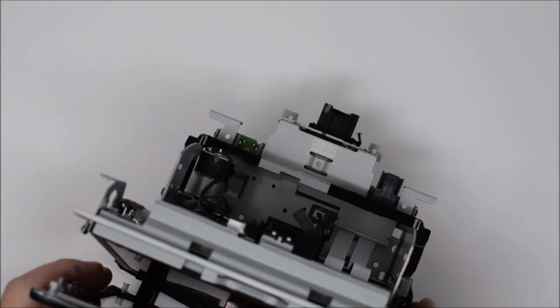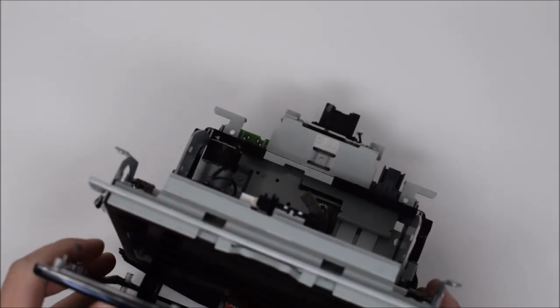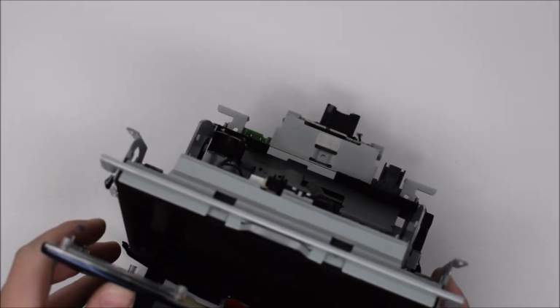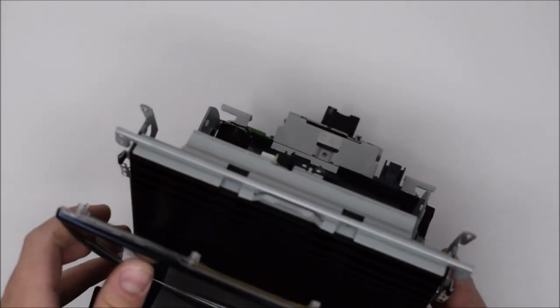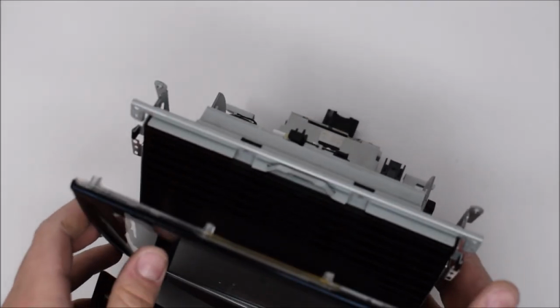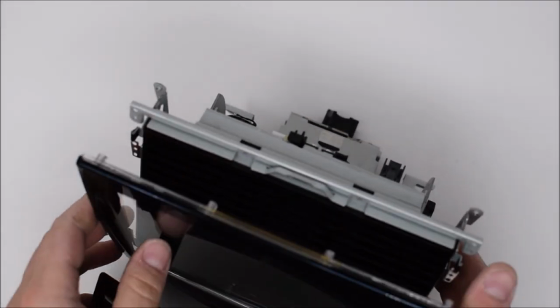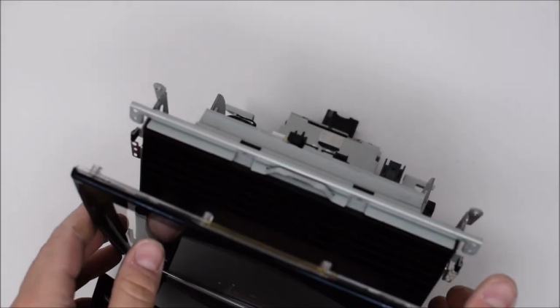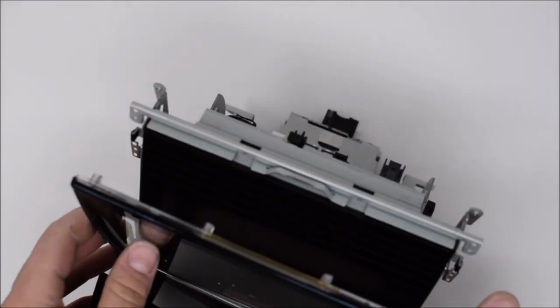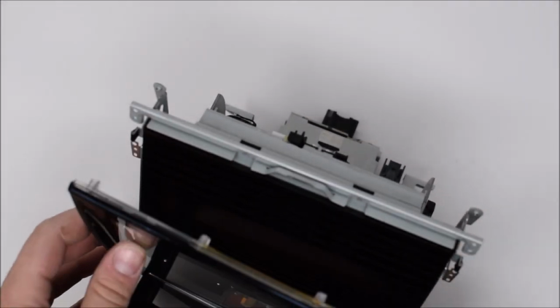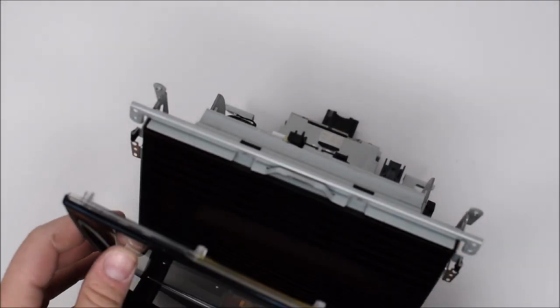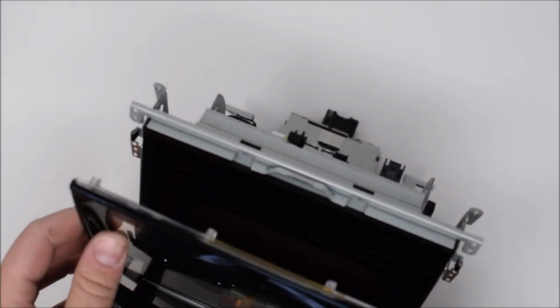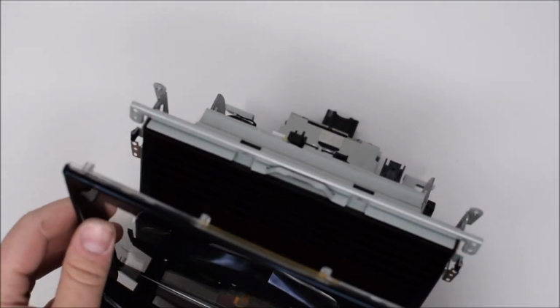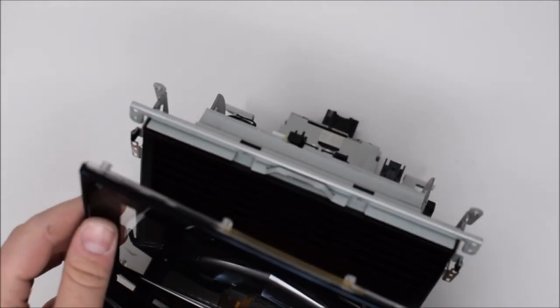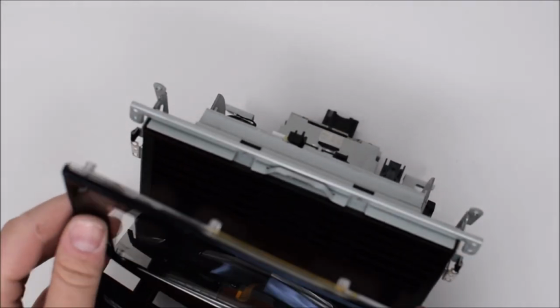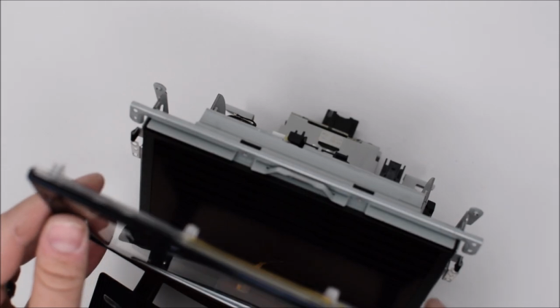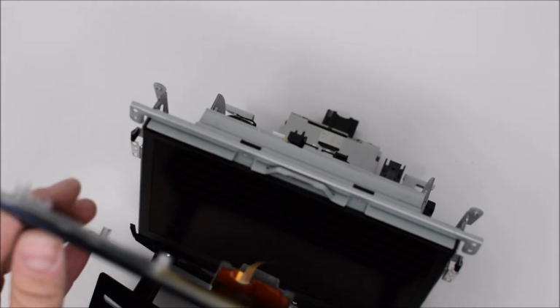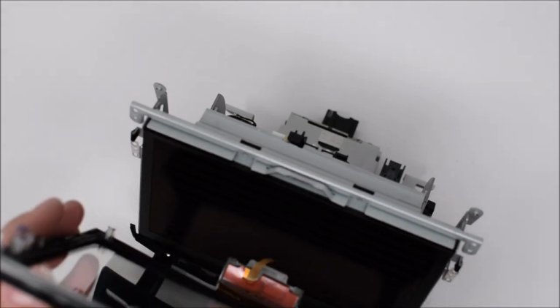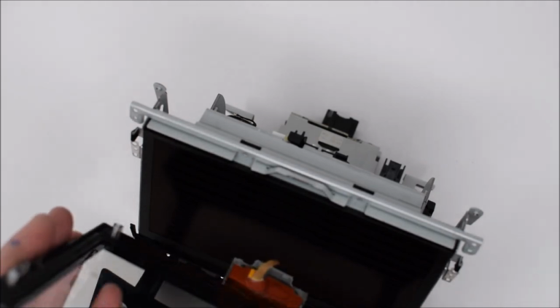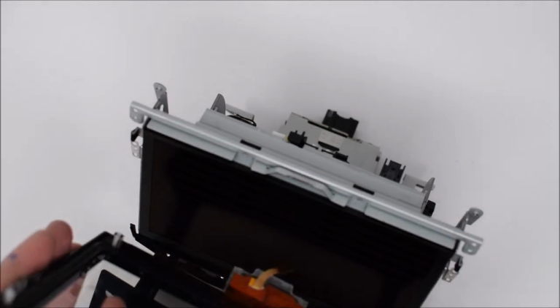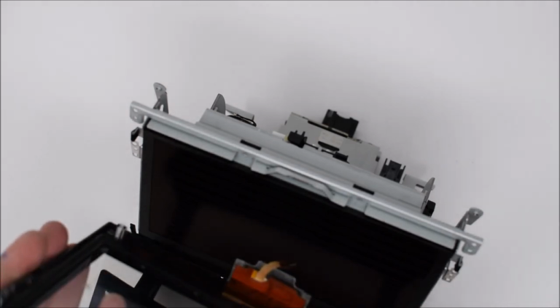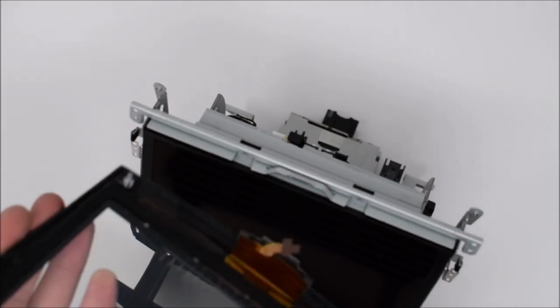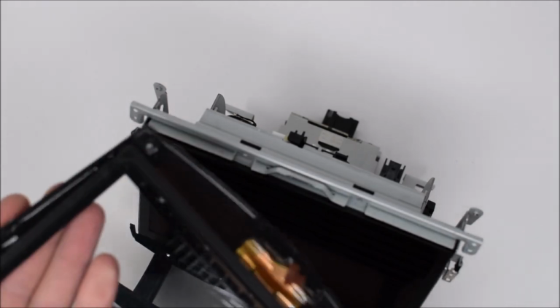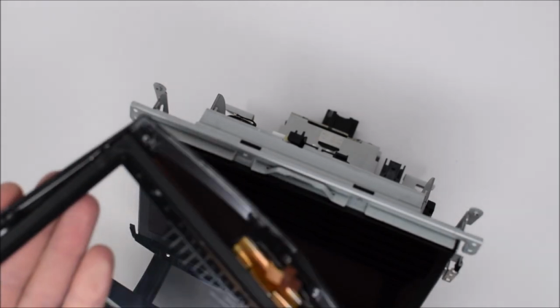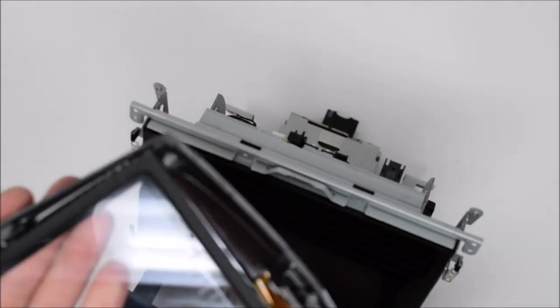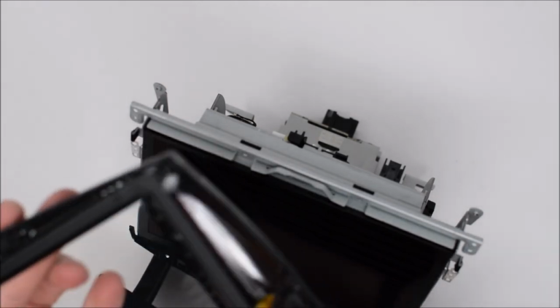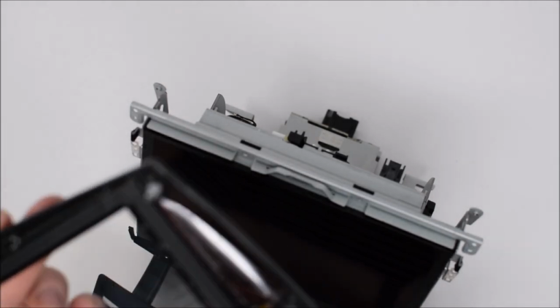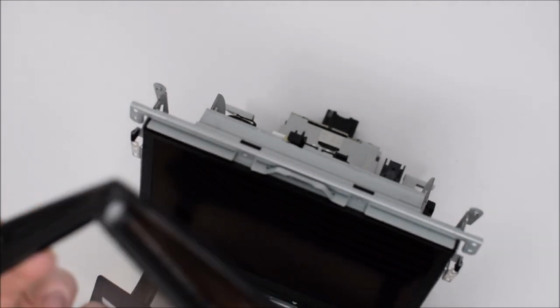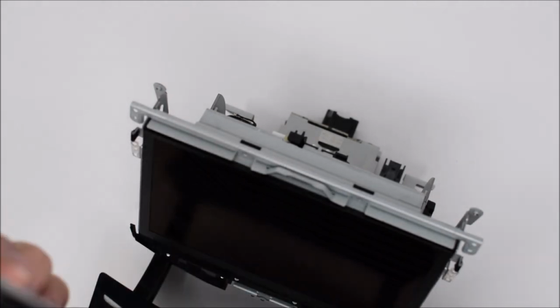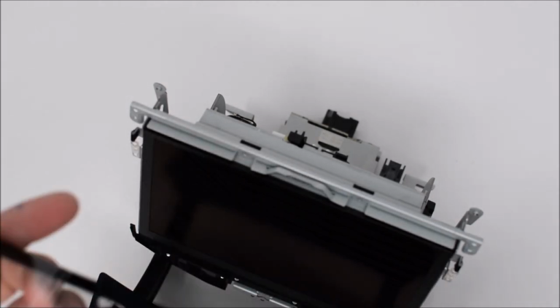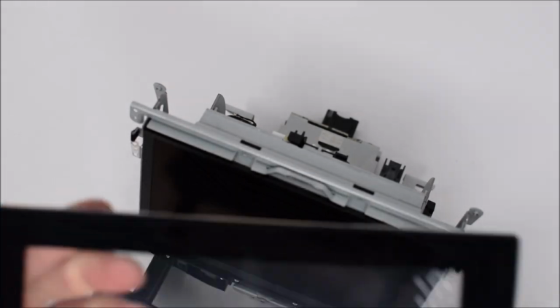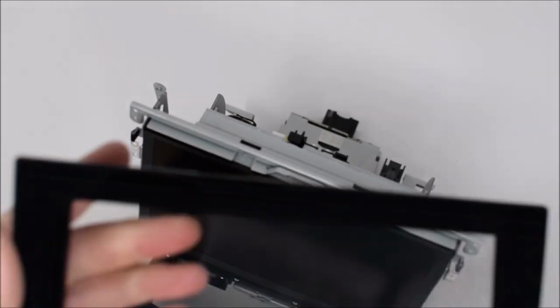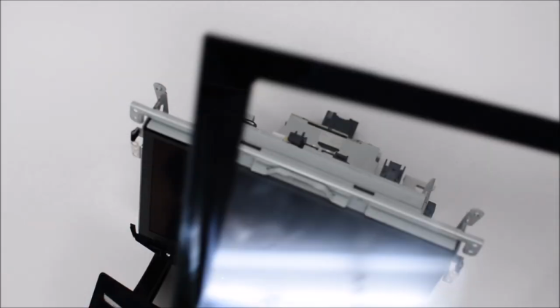With all the screen screws removed, you can simply pull the old screen out.